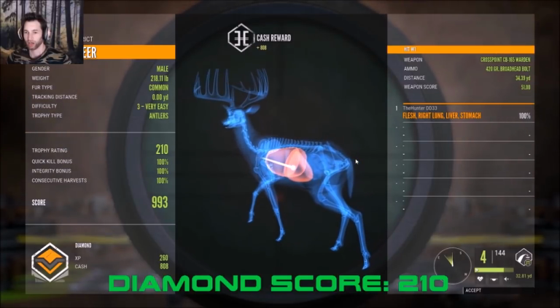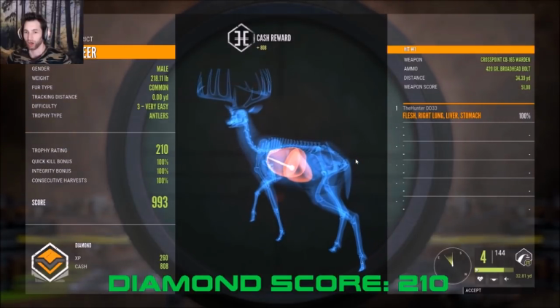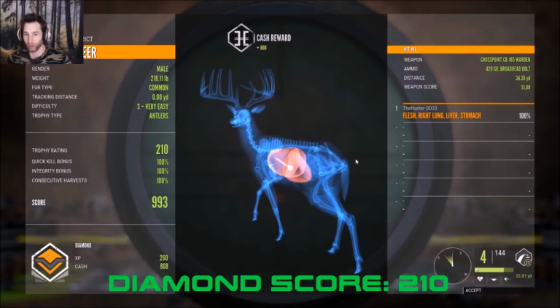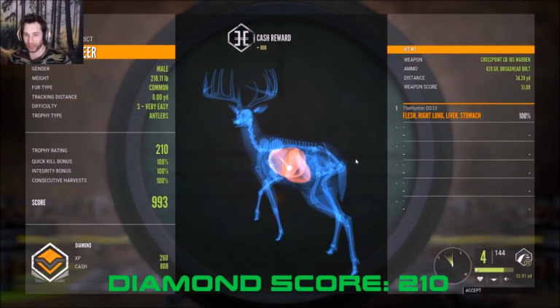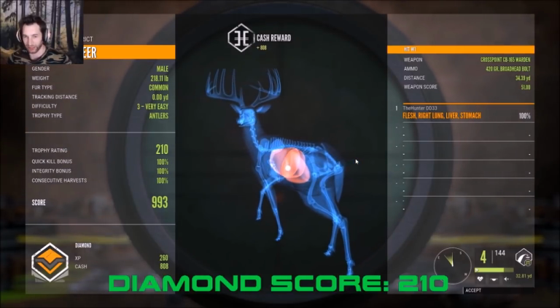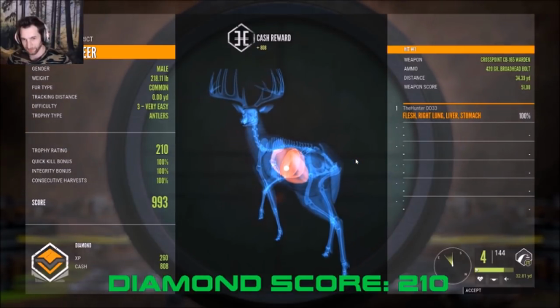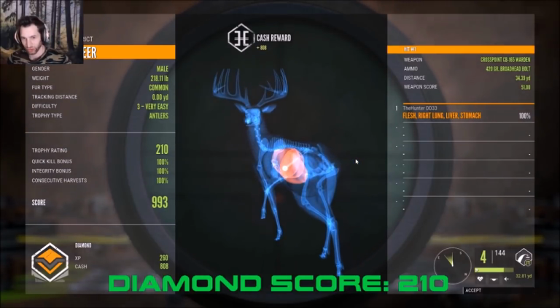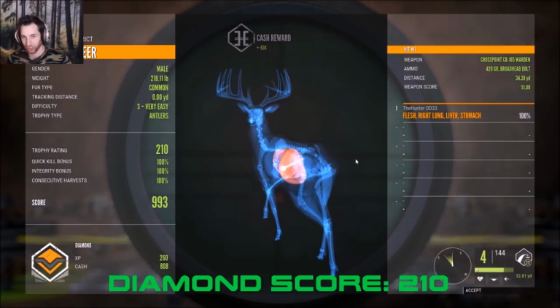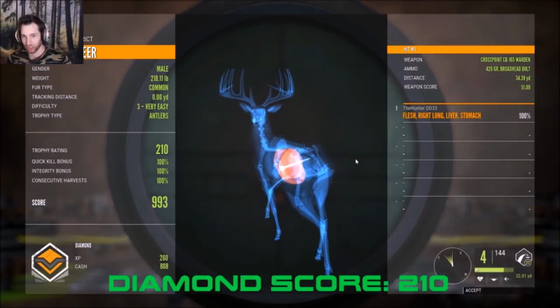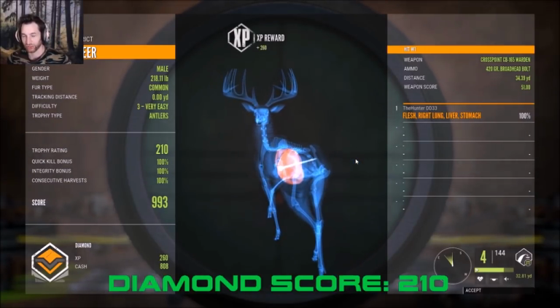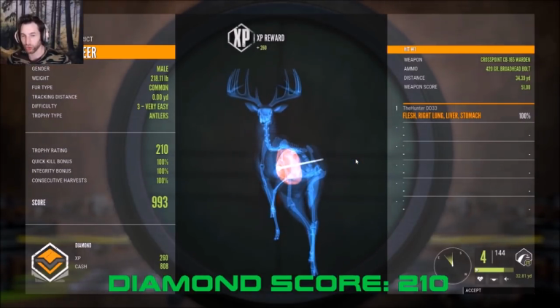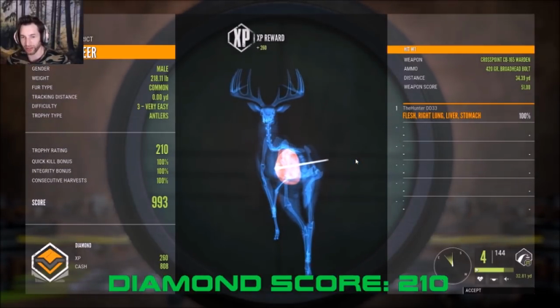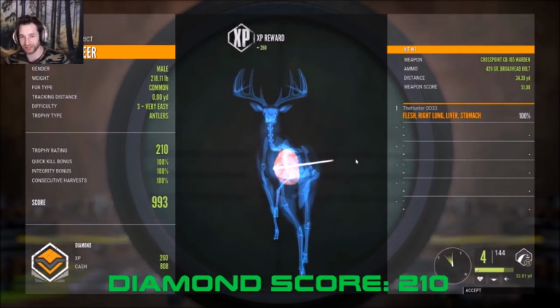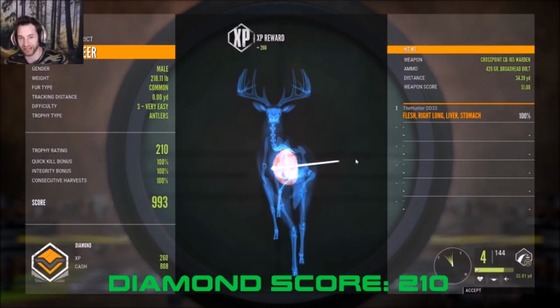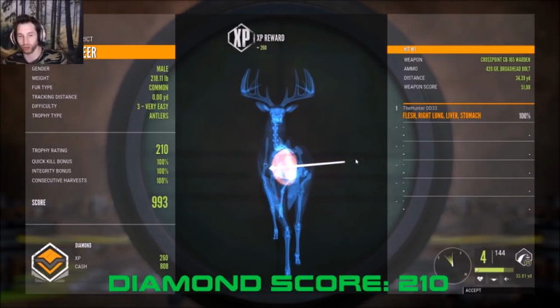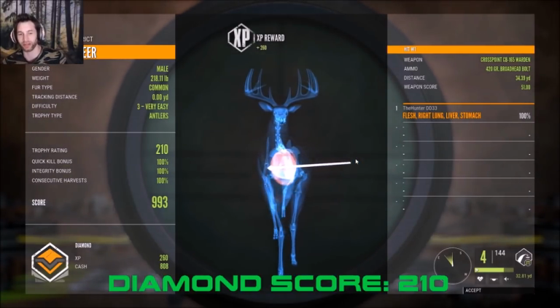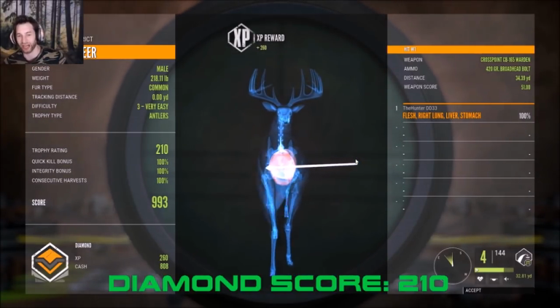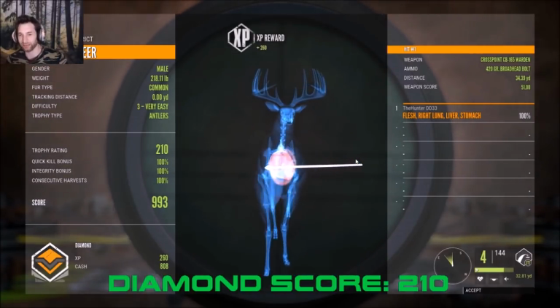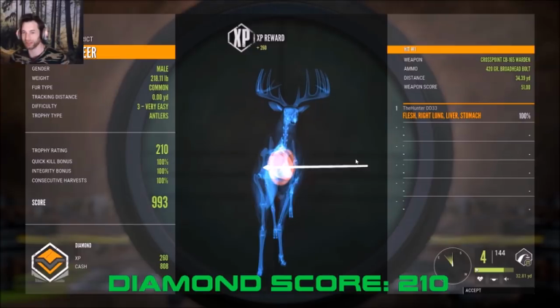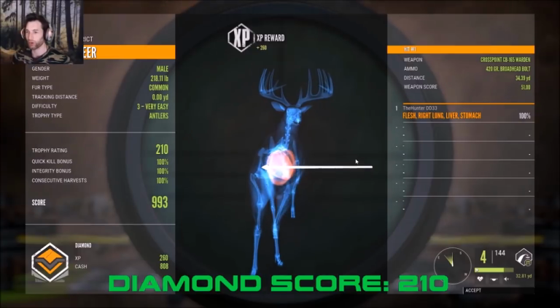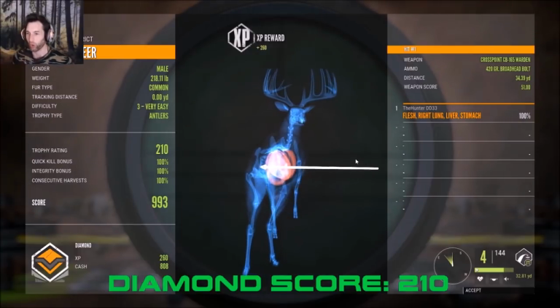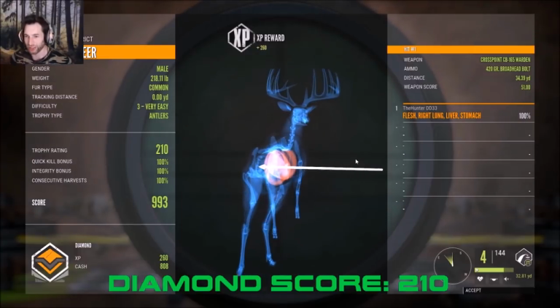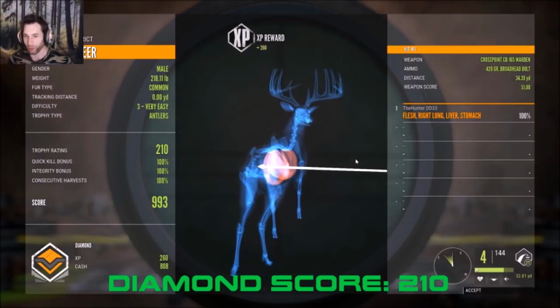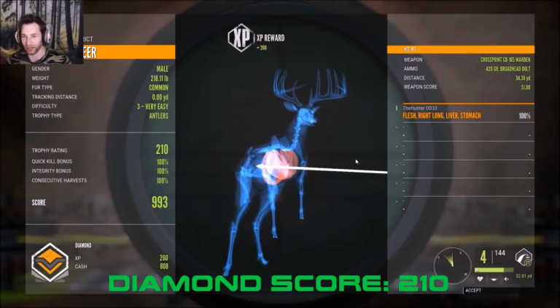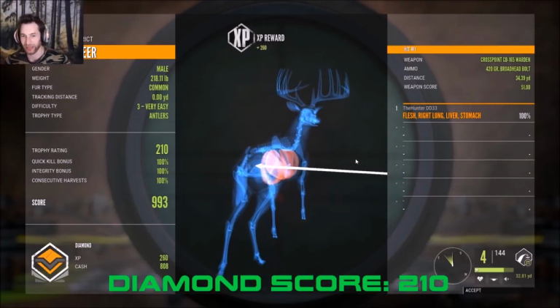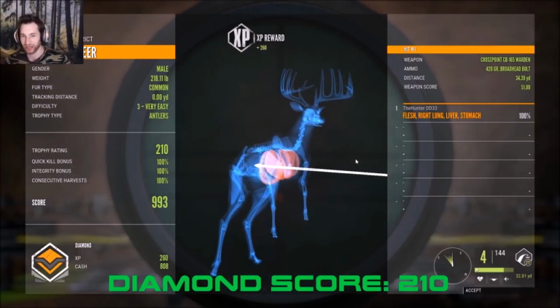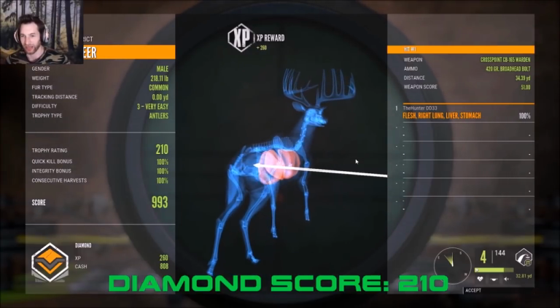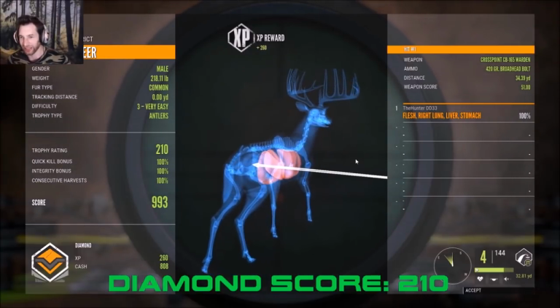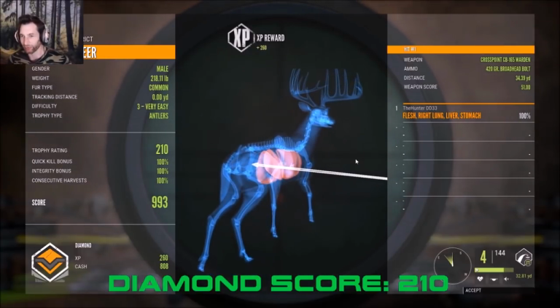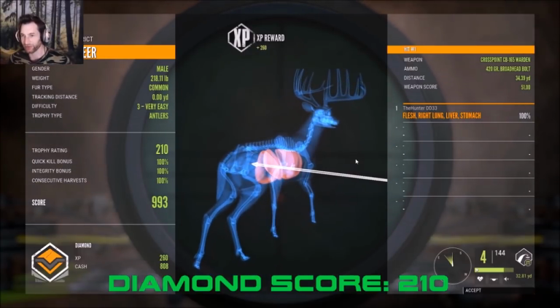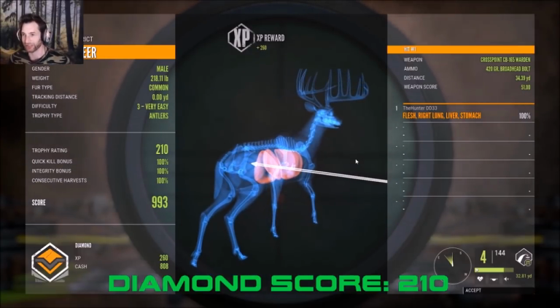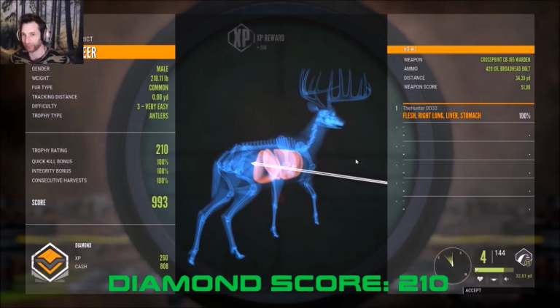Oh my god — a 210-scoring diamond white-tail buck! I can't believe he was that big!